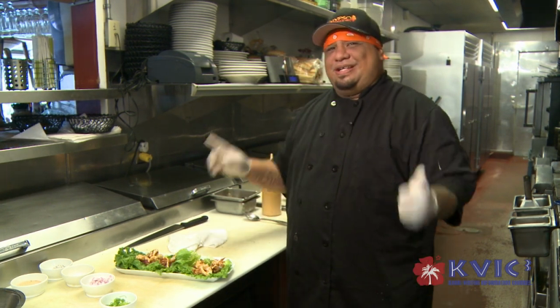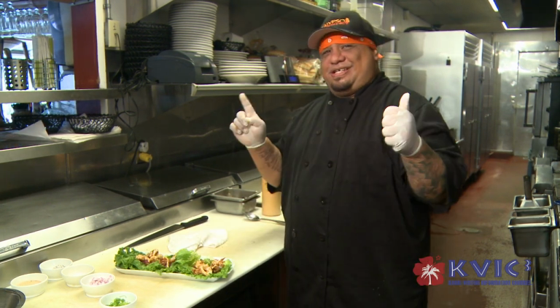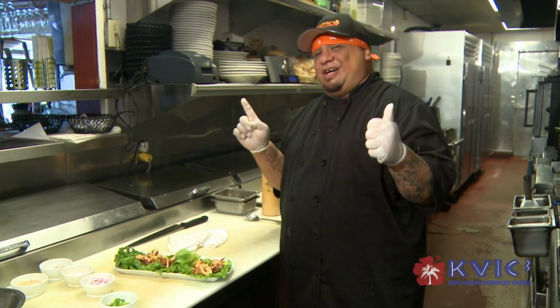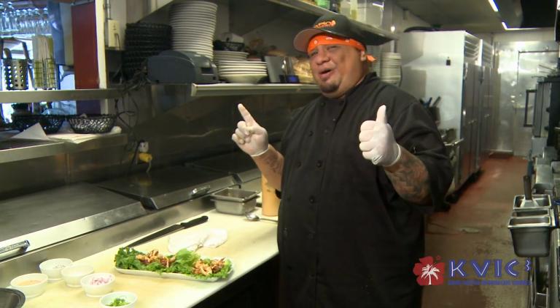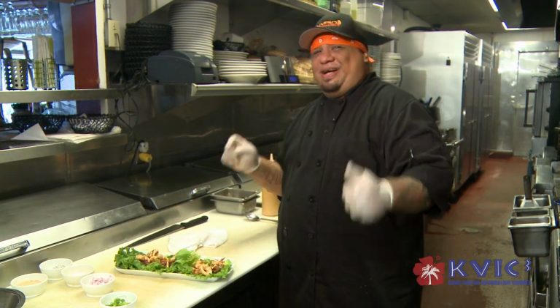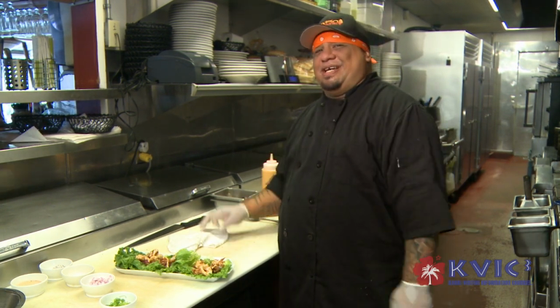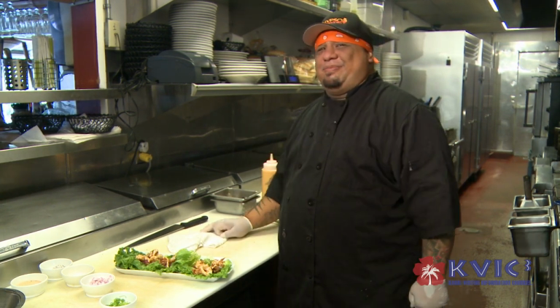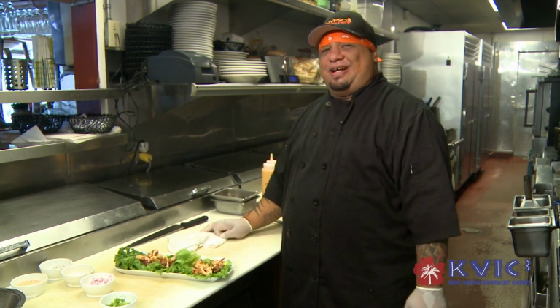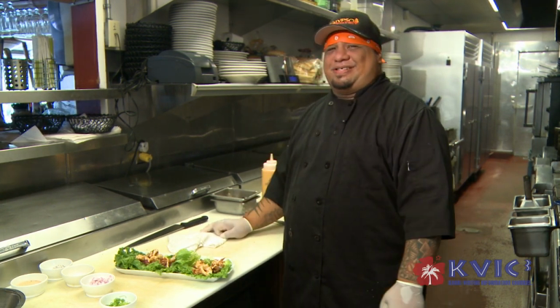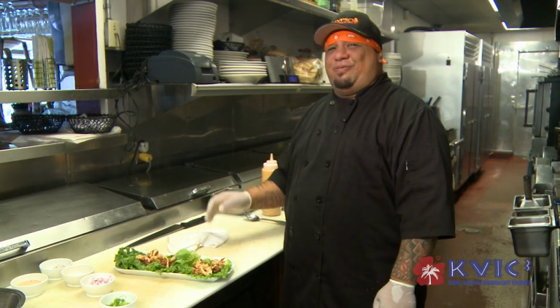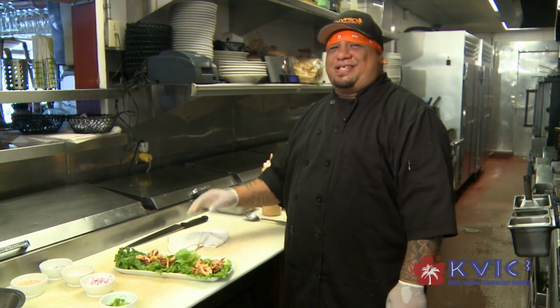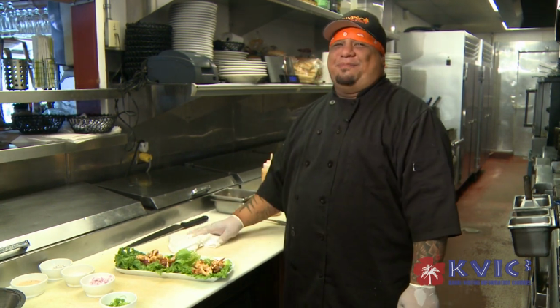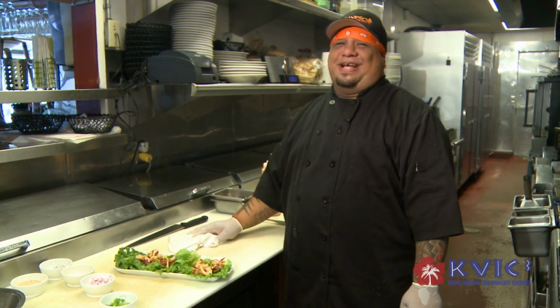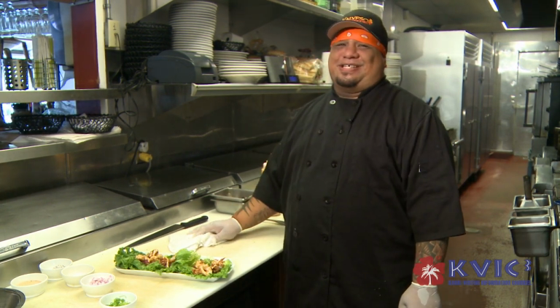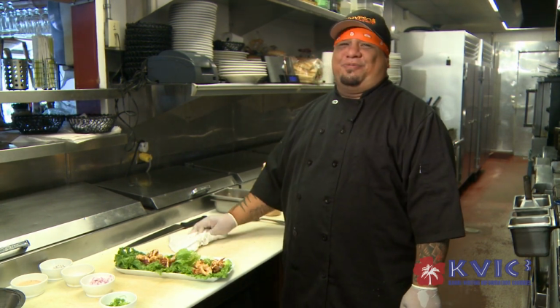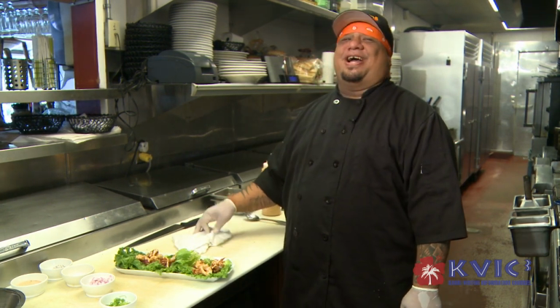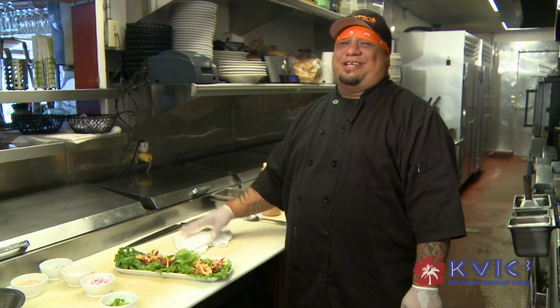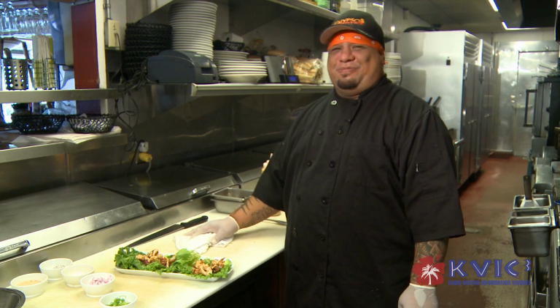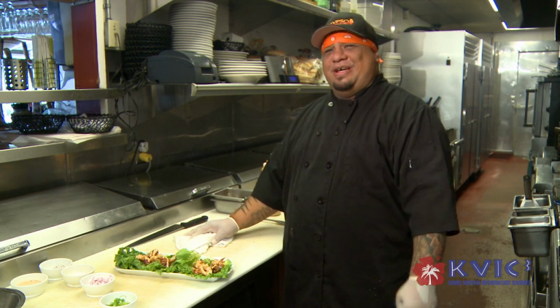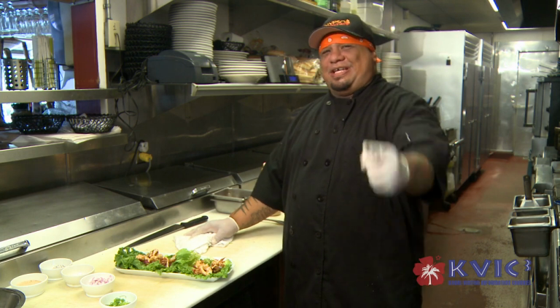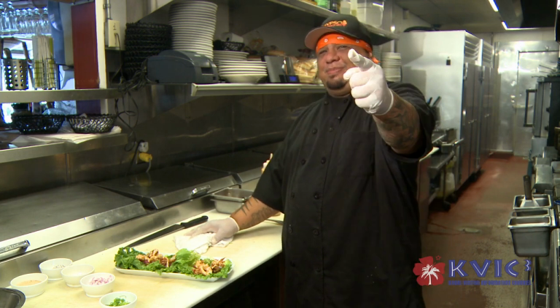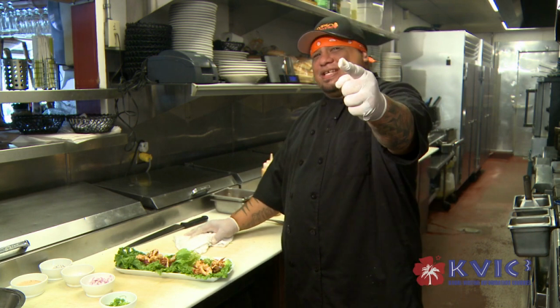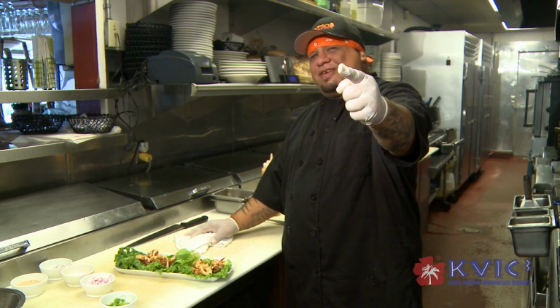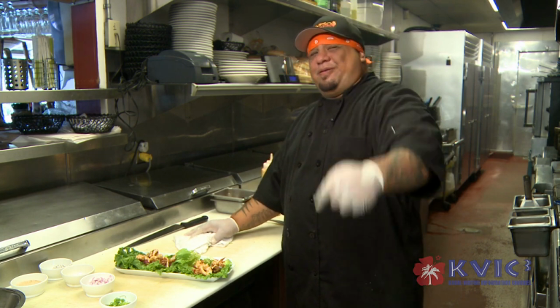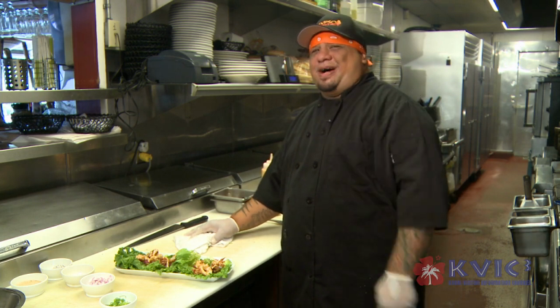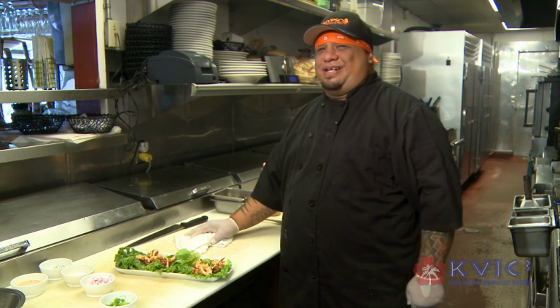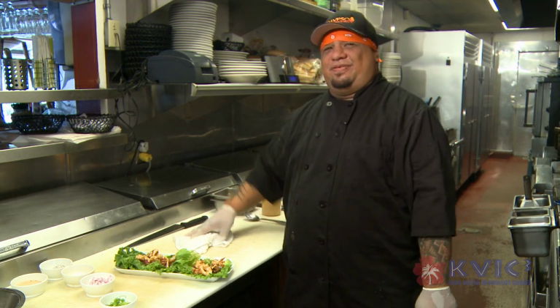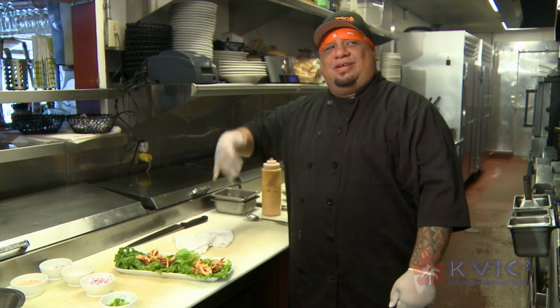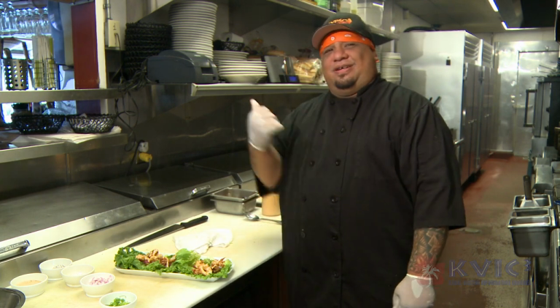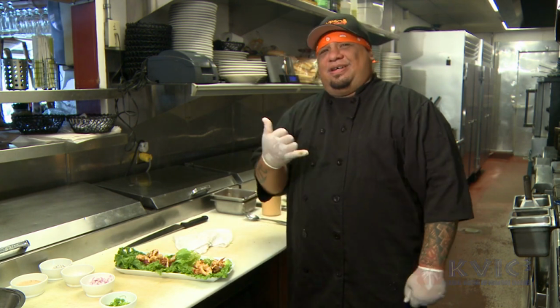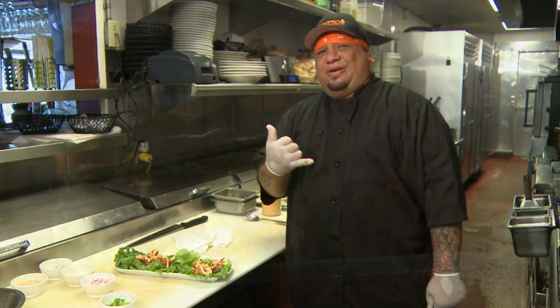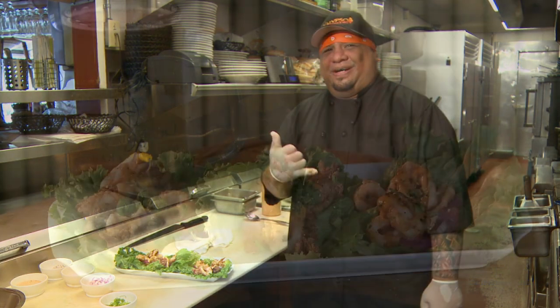This is the Hawaiian Teddy Bear. I like to say what's up, bless up, rise up. Keep it safe, keep it positive. Aloha.